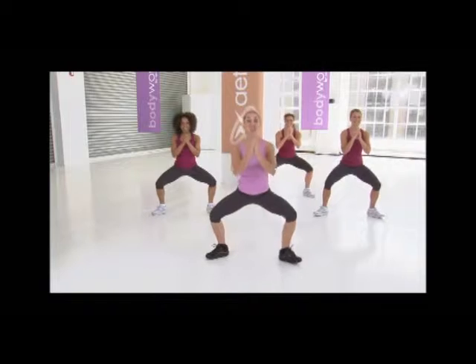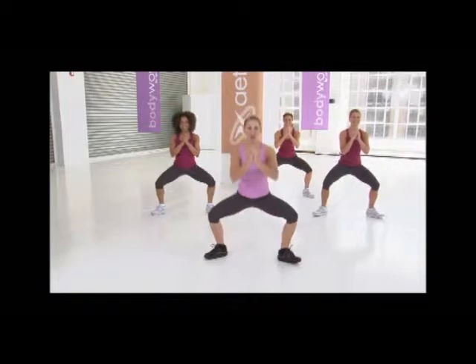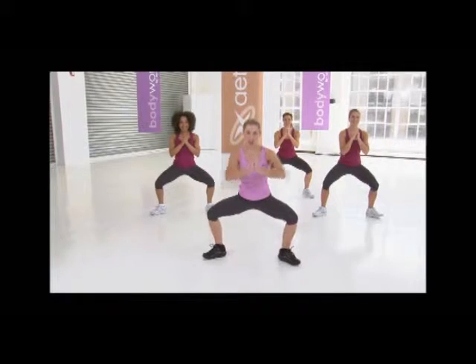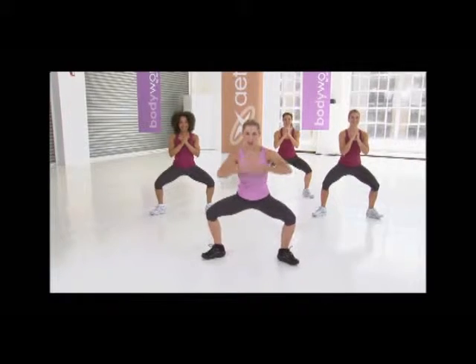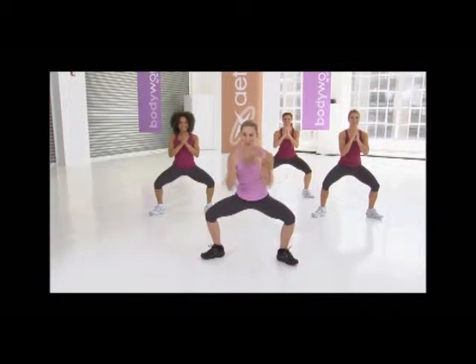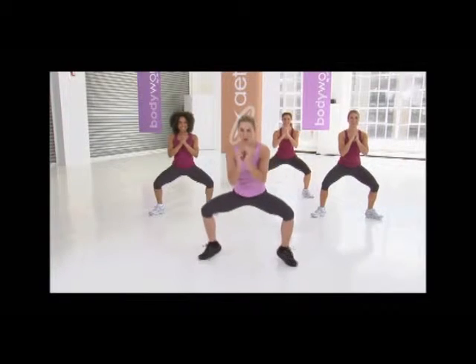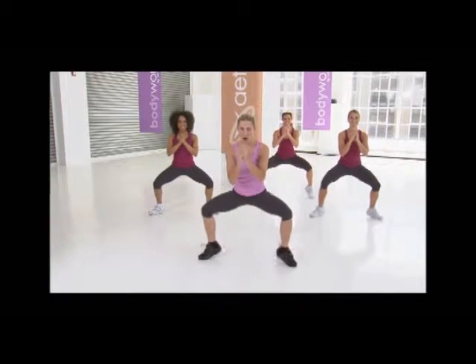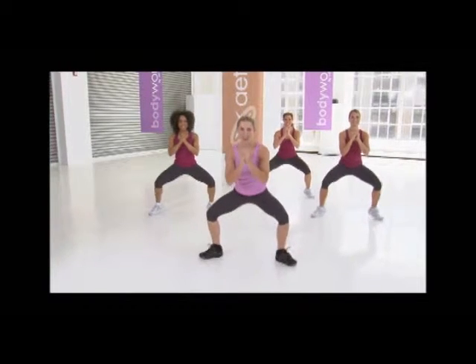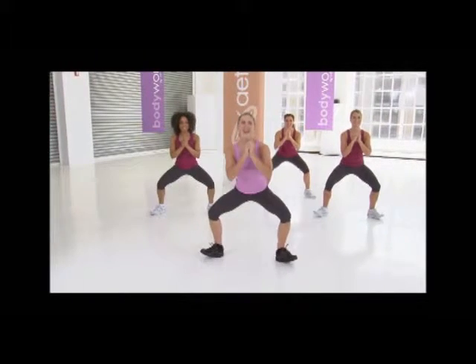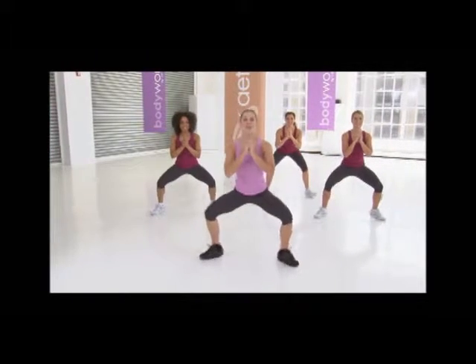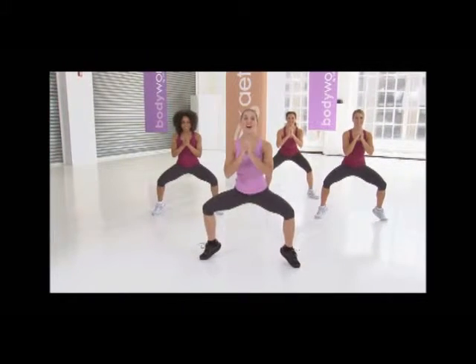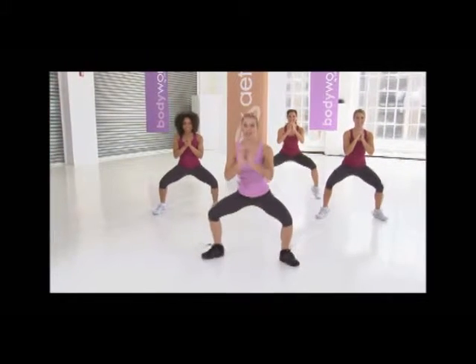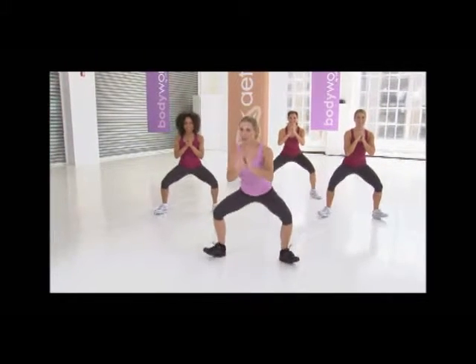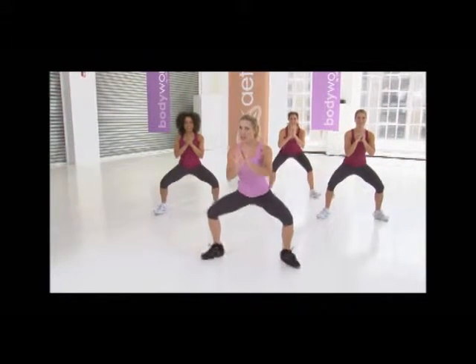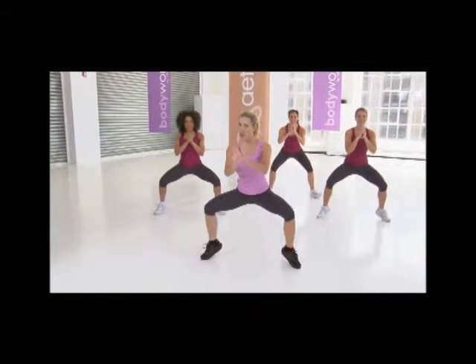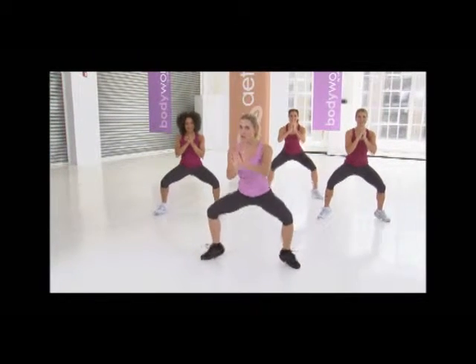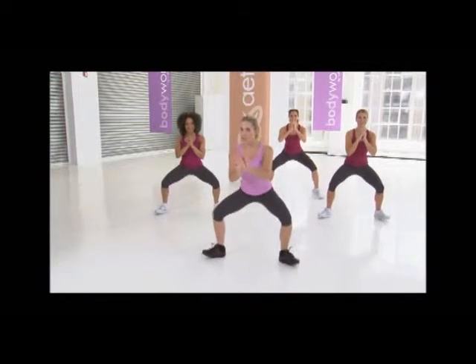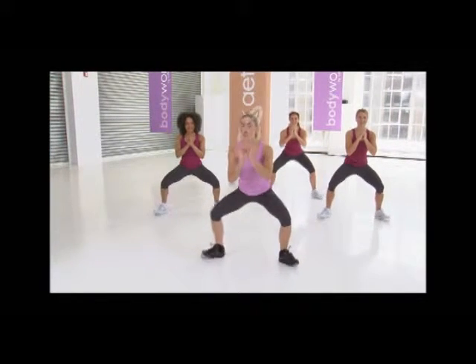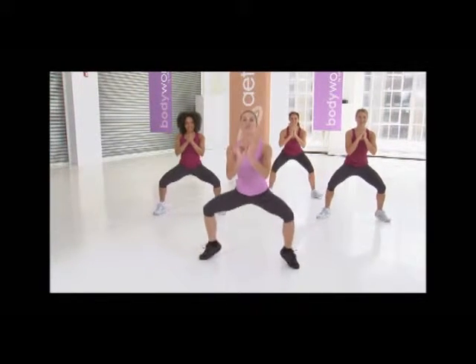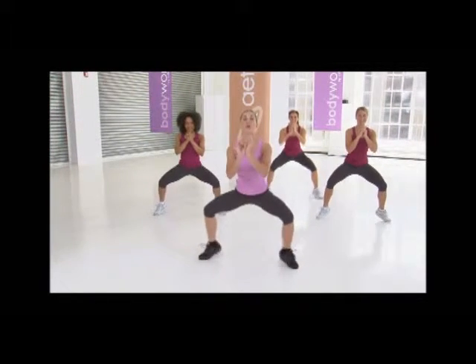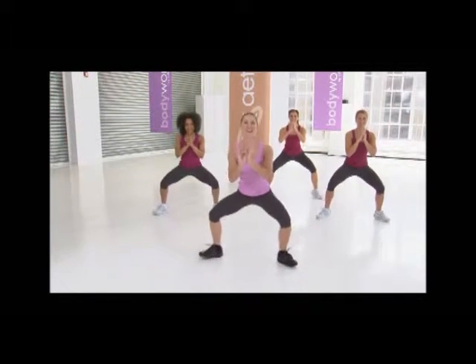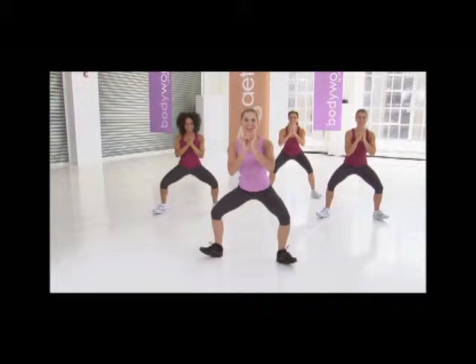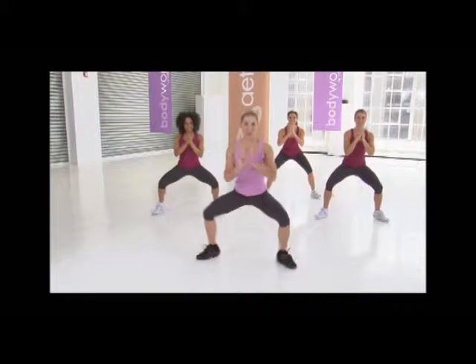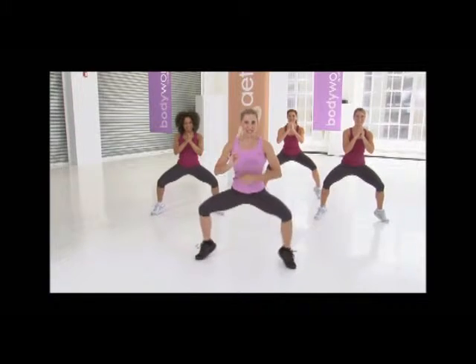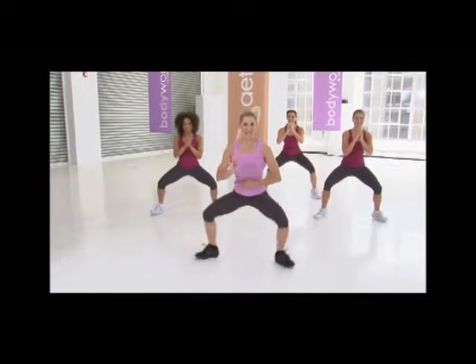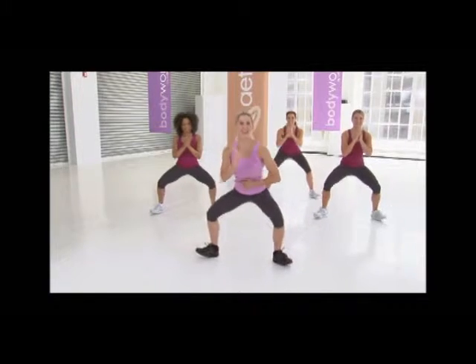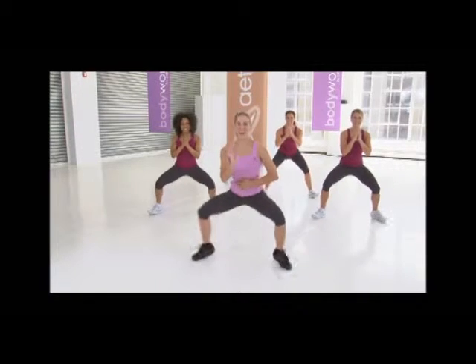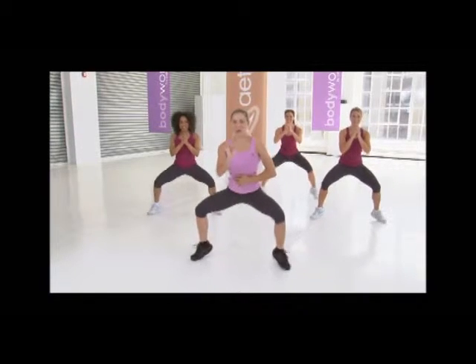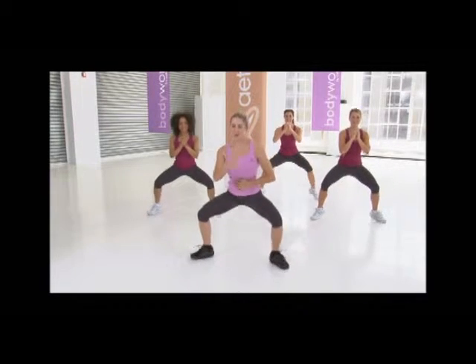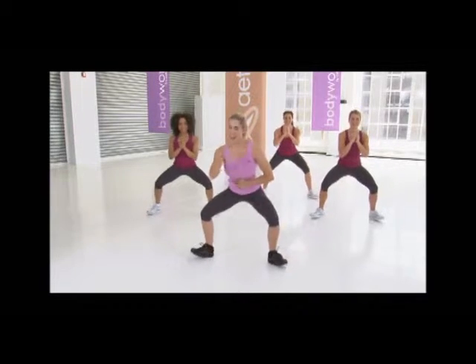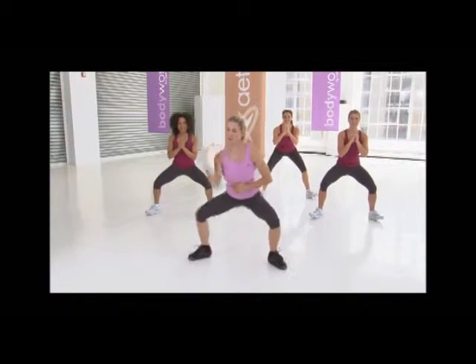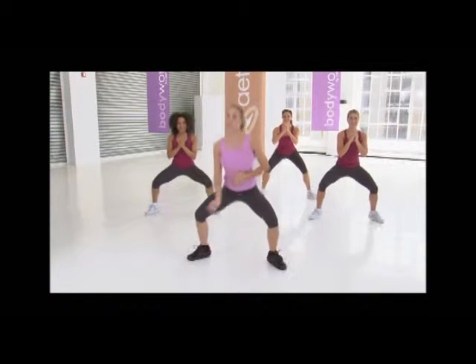Again, rocking. Here we go. Rock, rock. Keep those hips low. You got four more: four, three, two, and release.